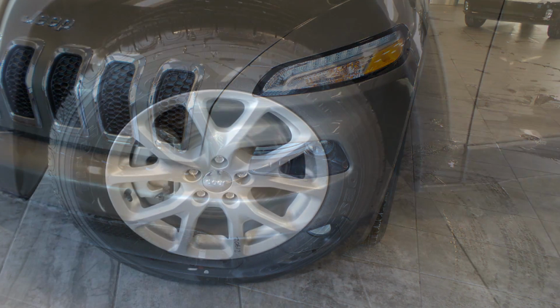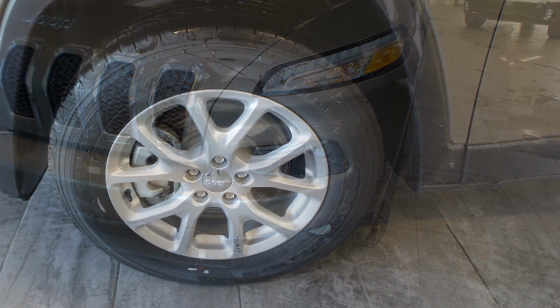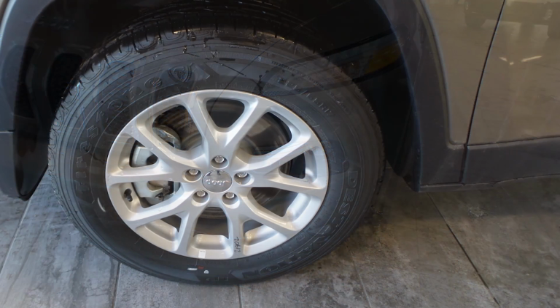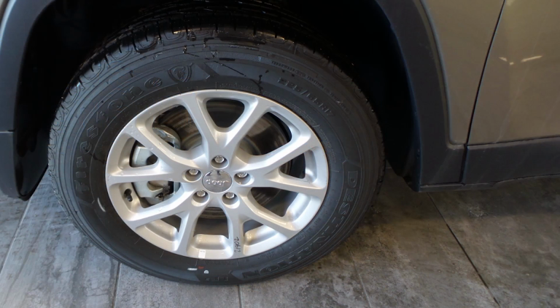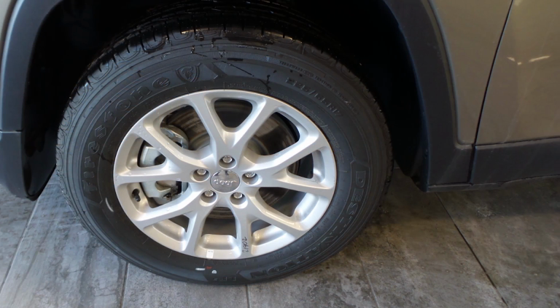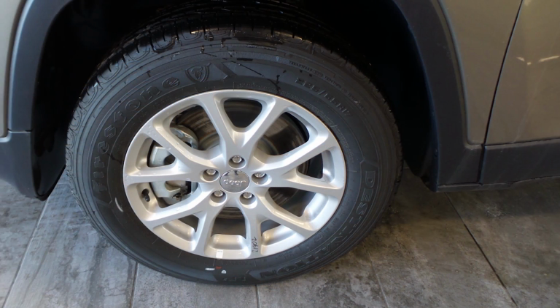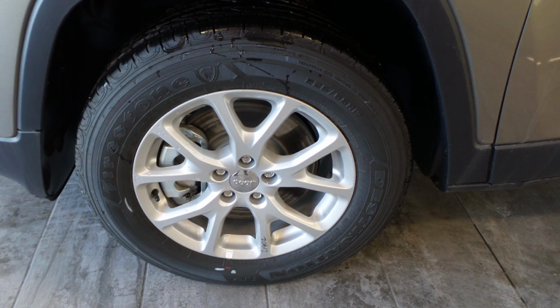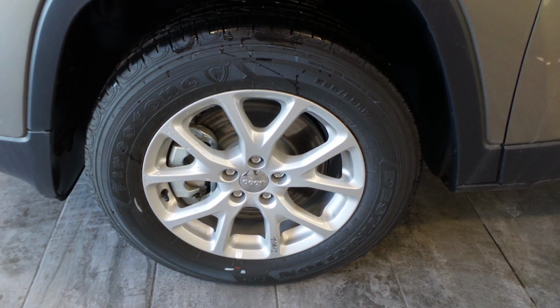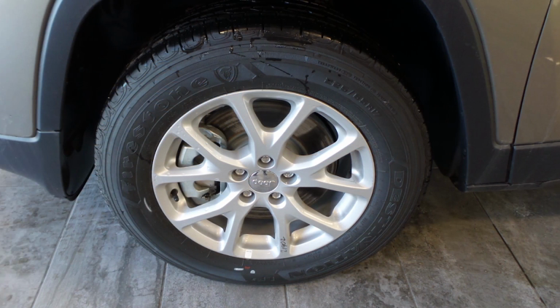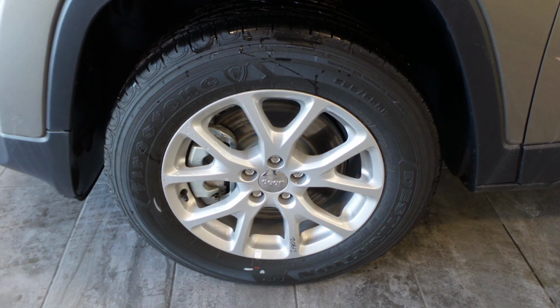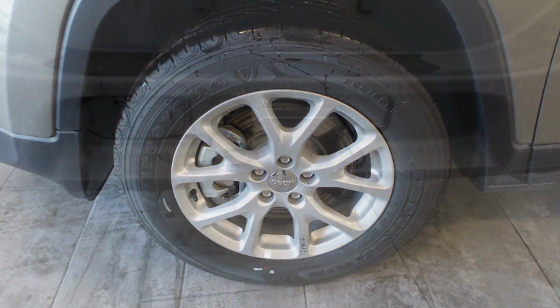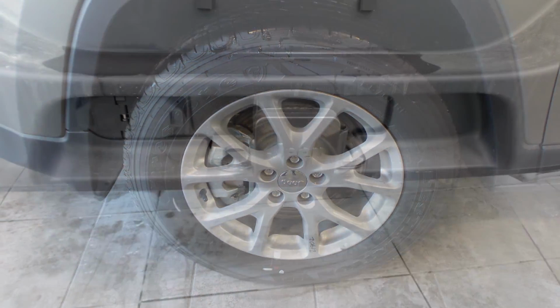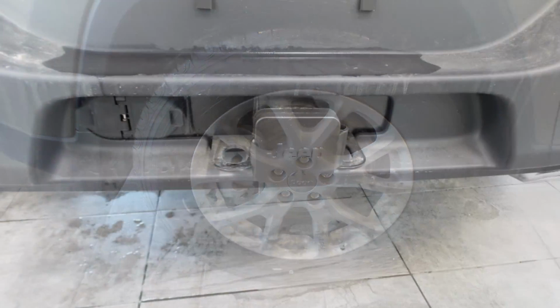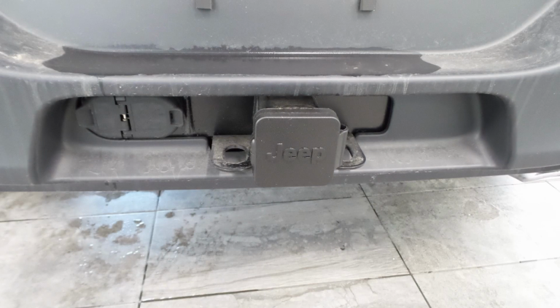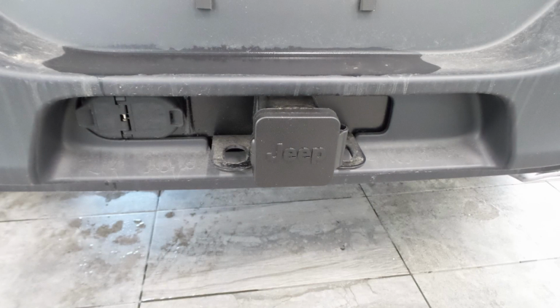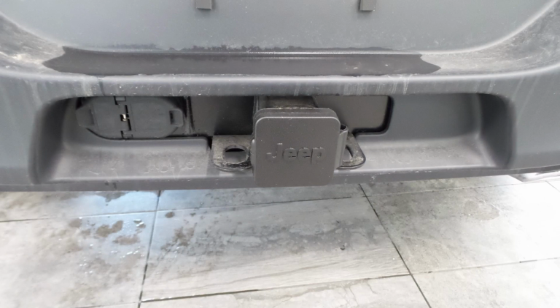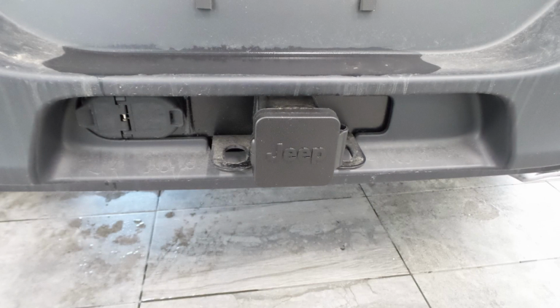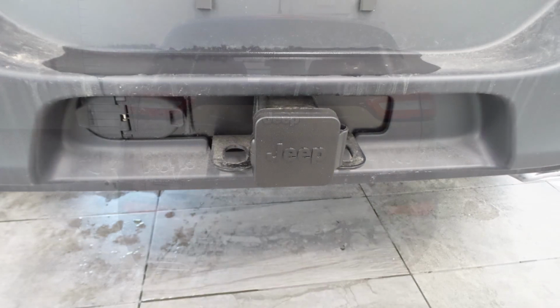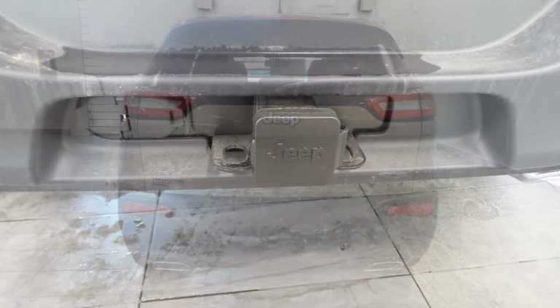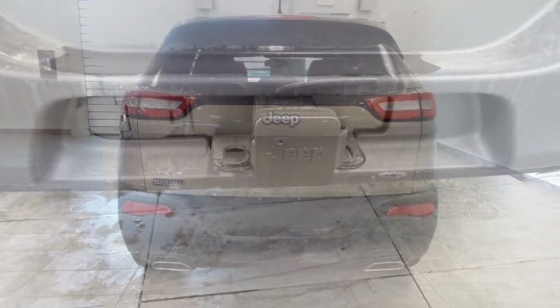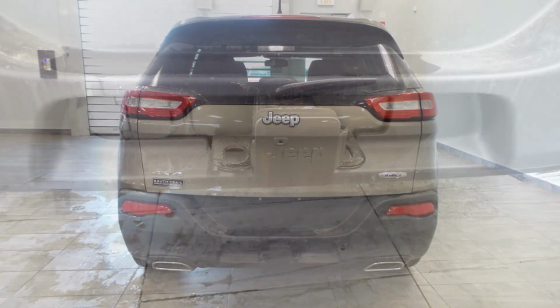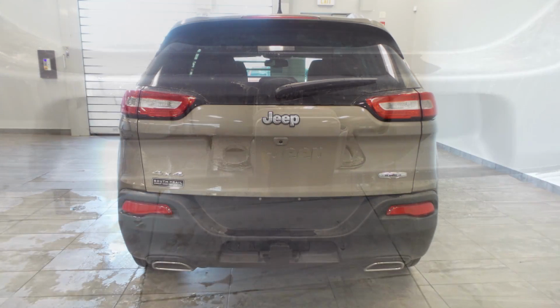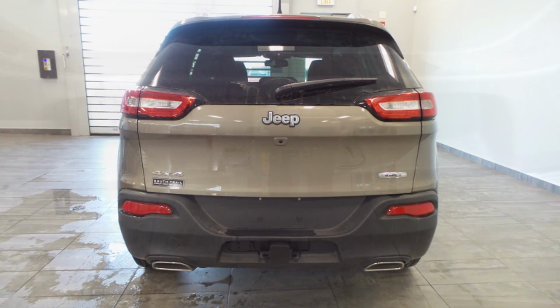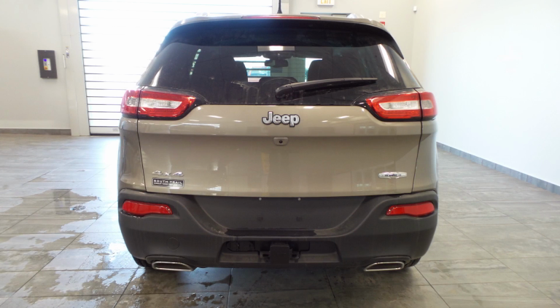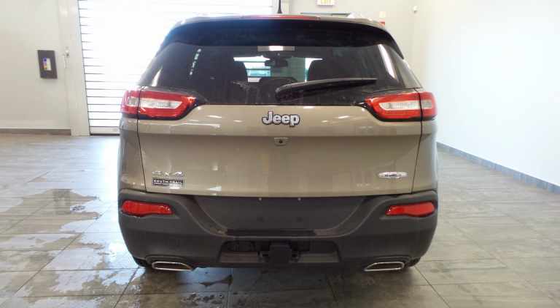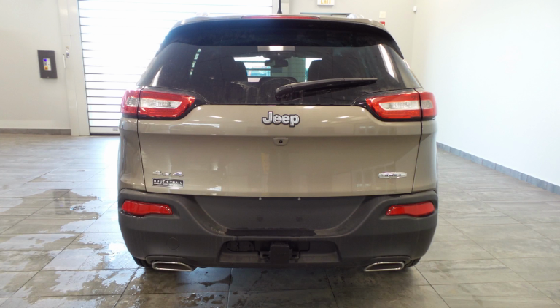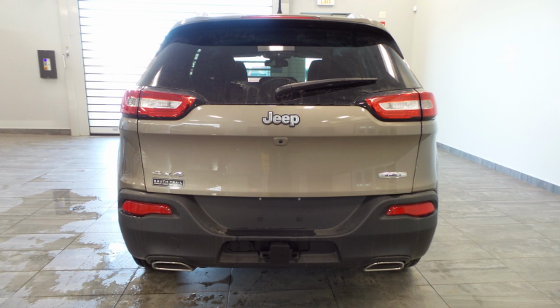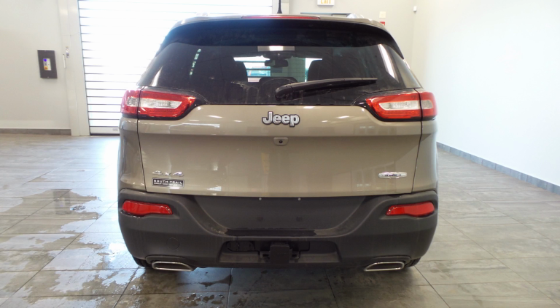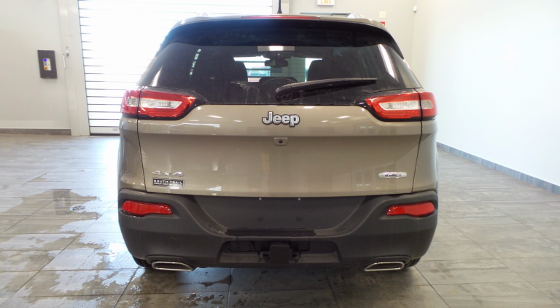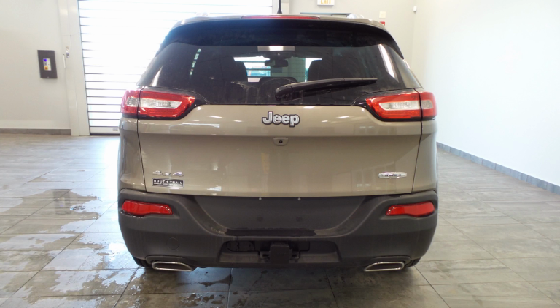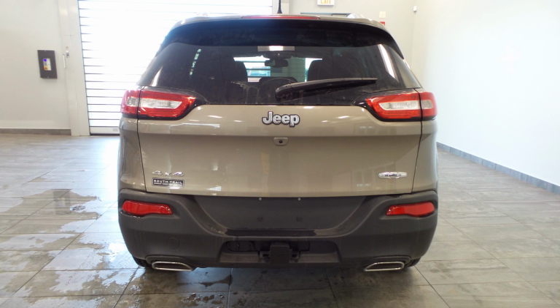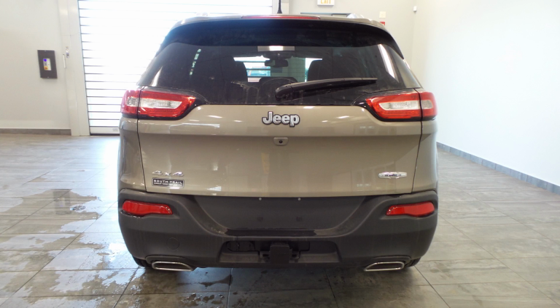17-inch aluminum wheels, a trailer hitch receiver, and a light brownstone pearl exterior.